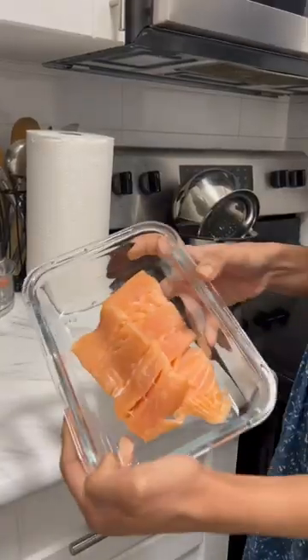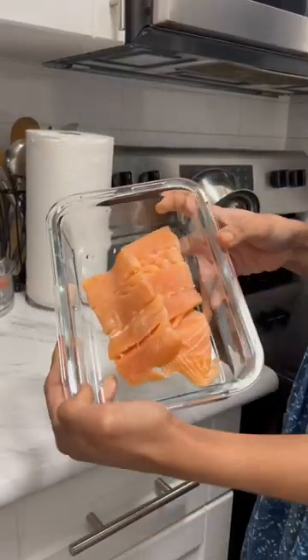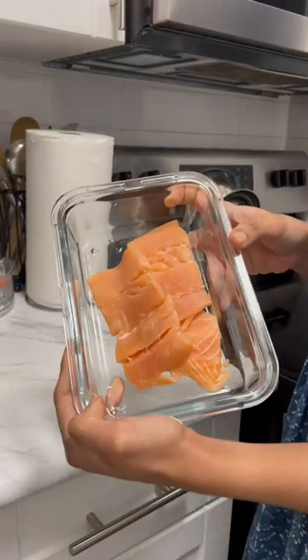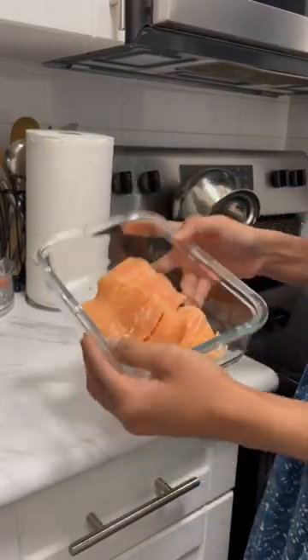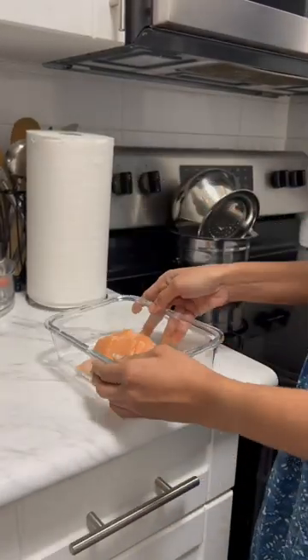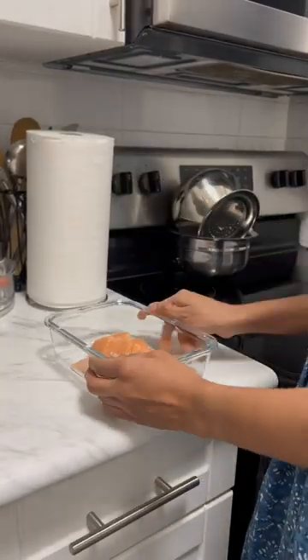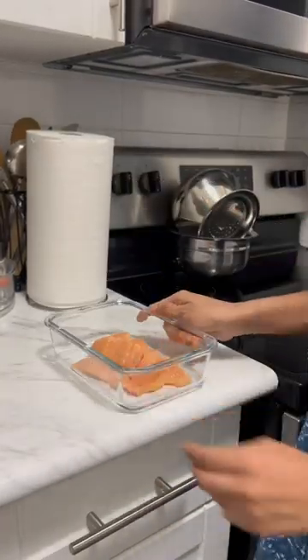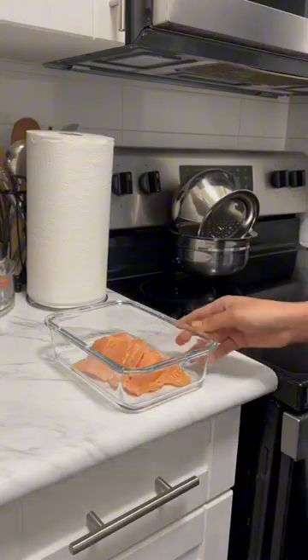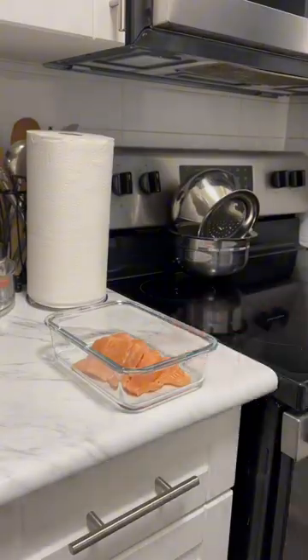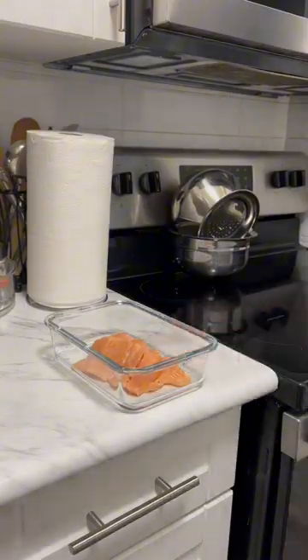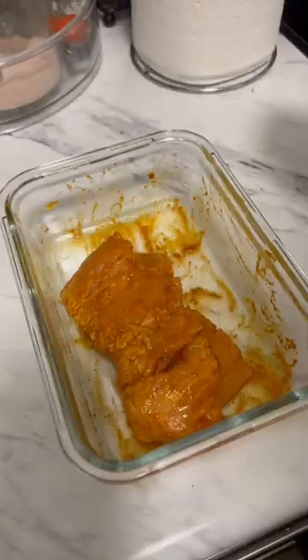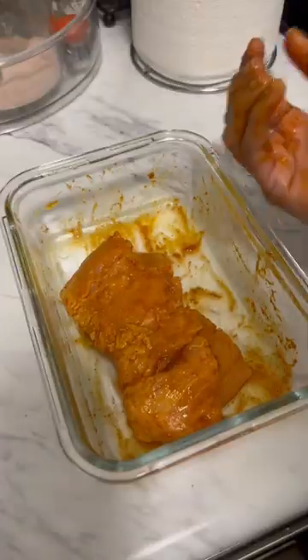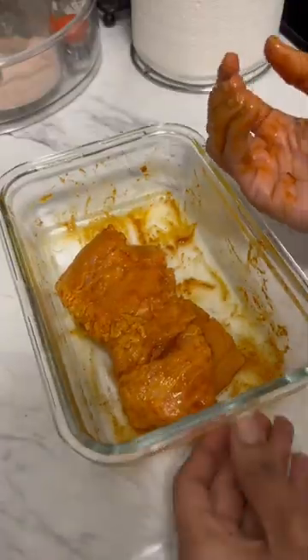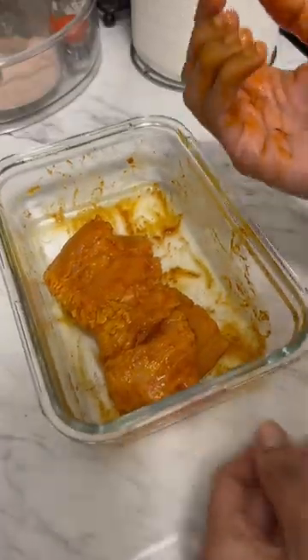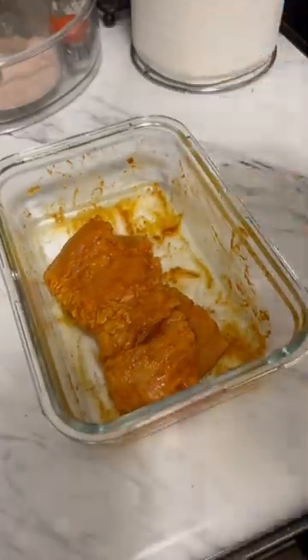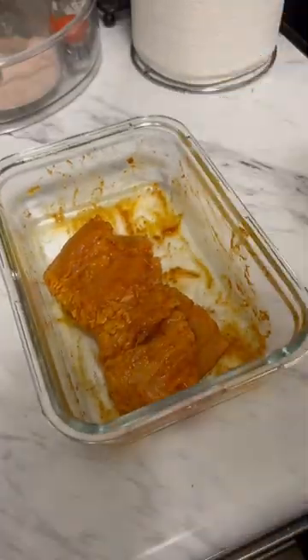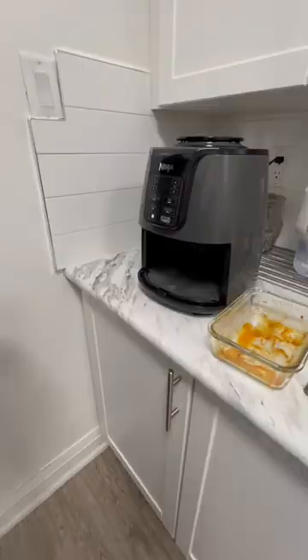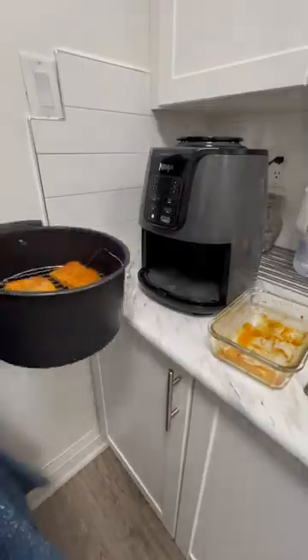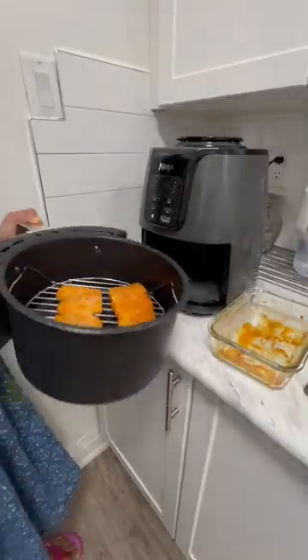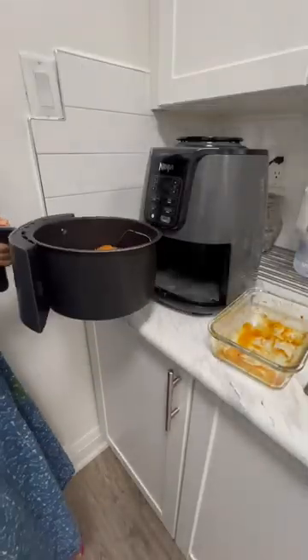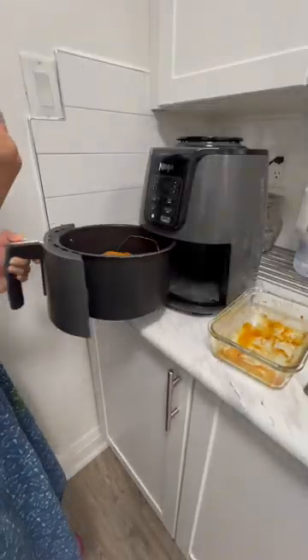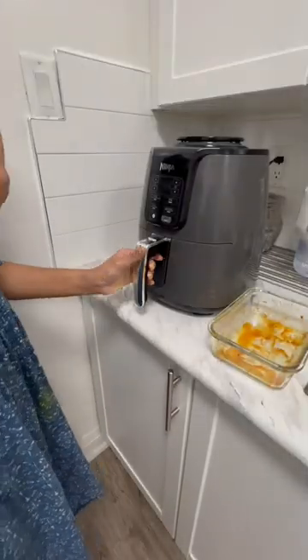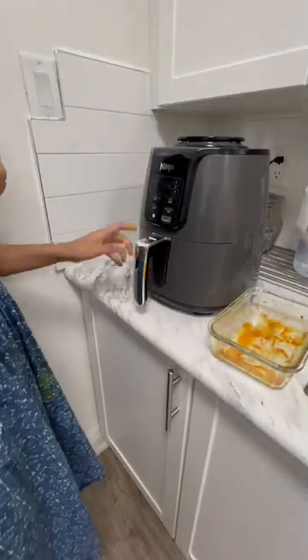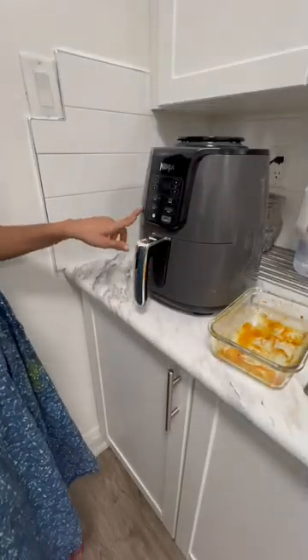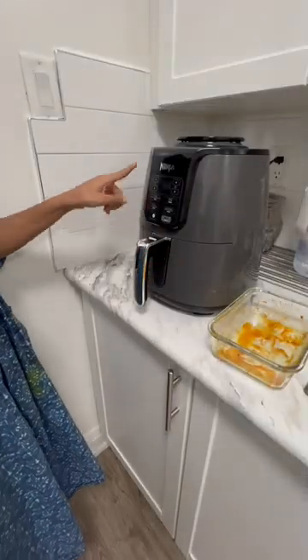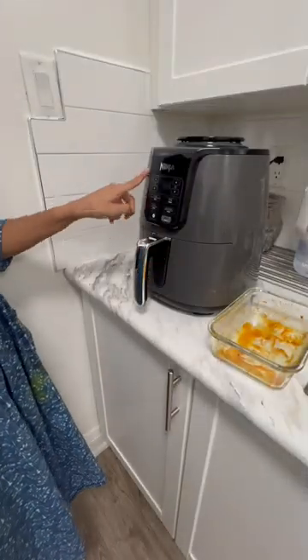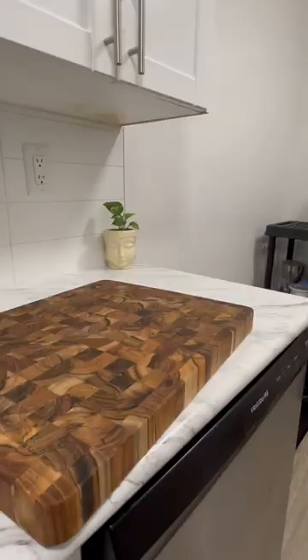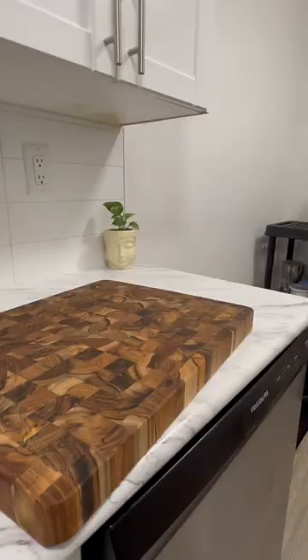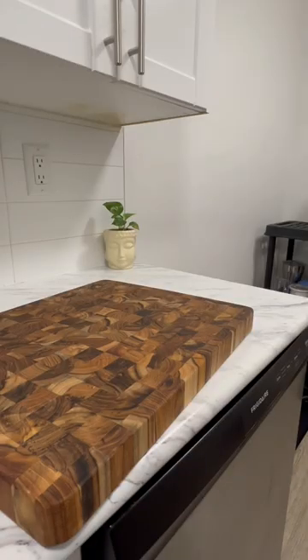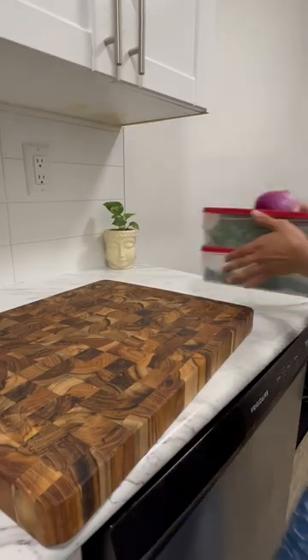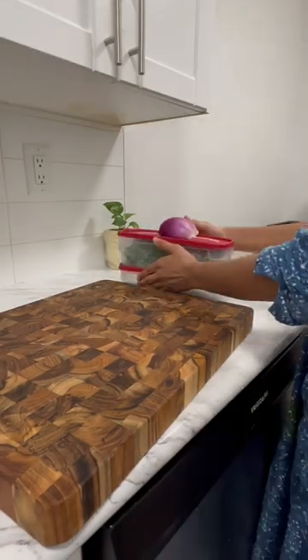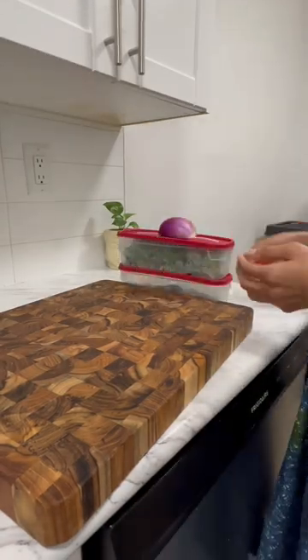This area is a great place. It's a very small area.